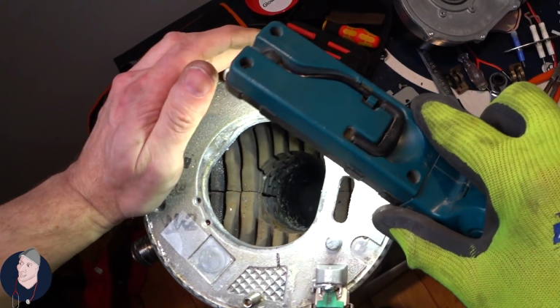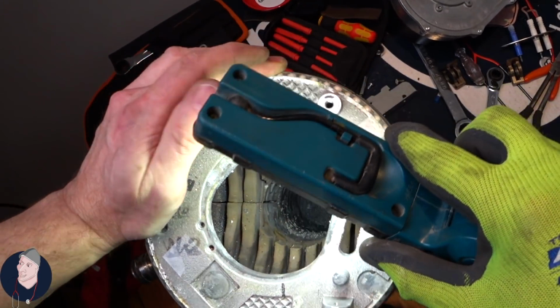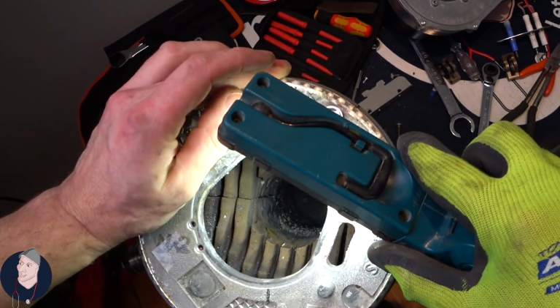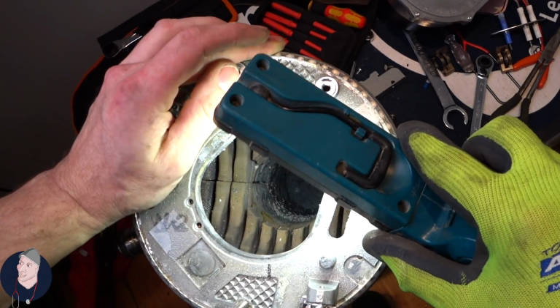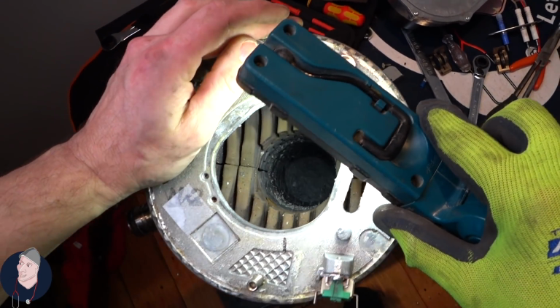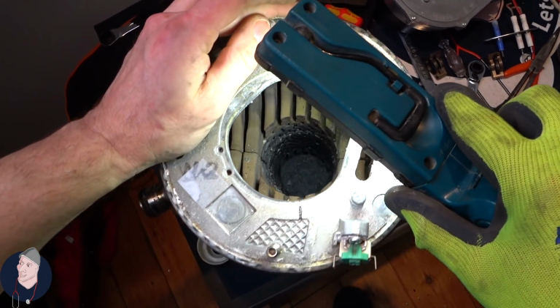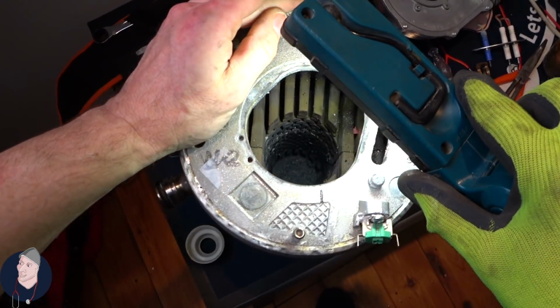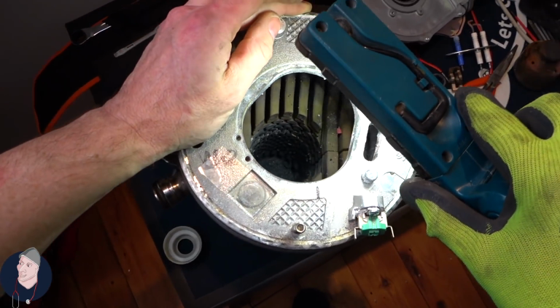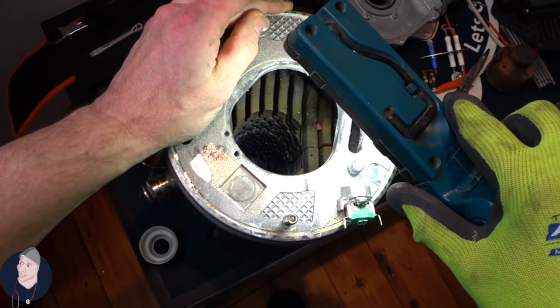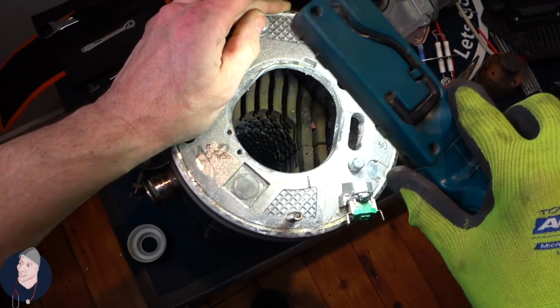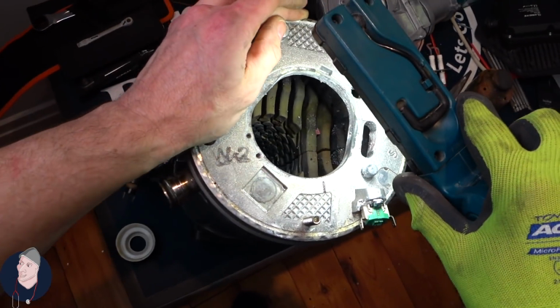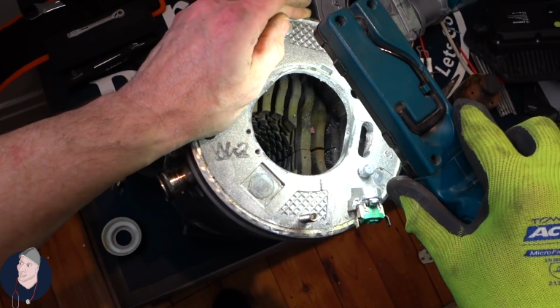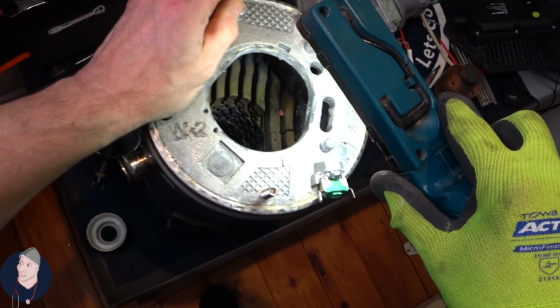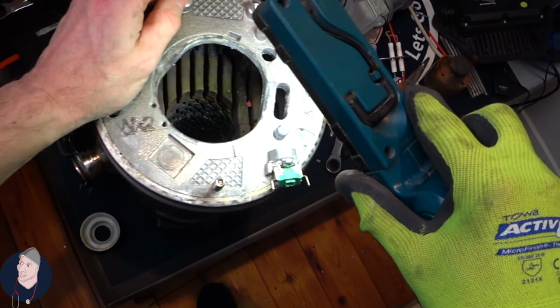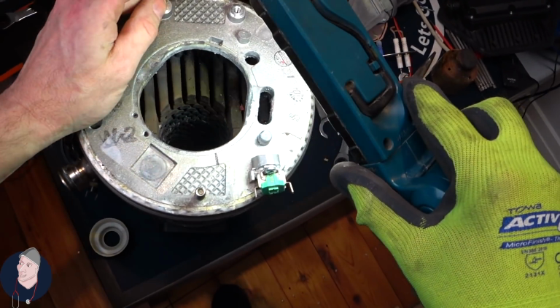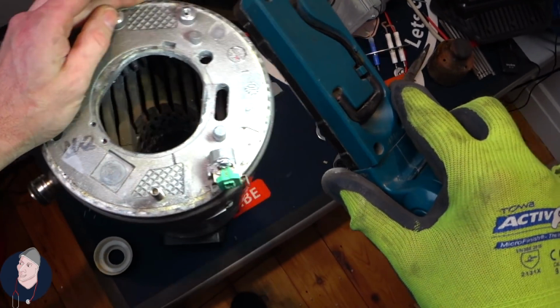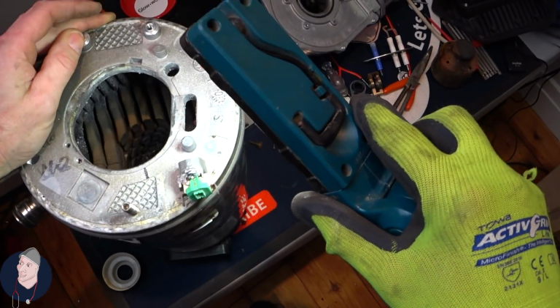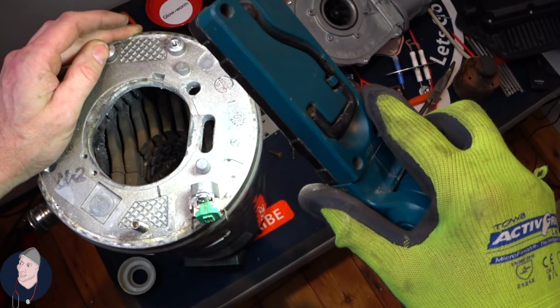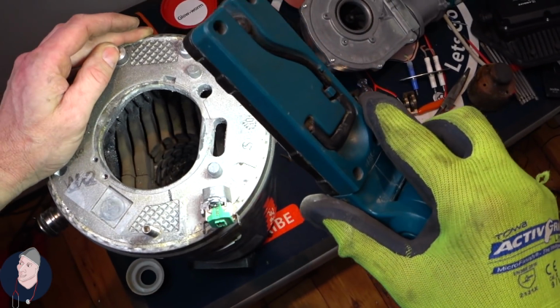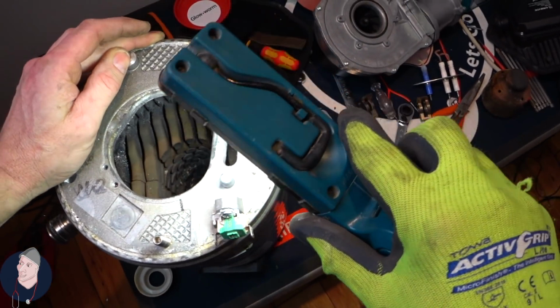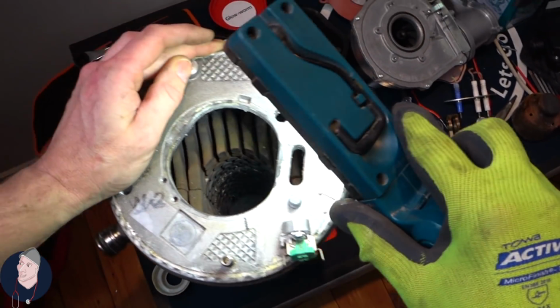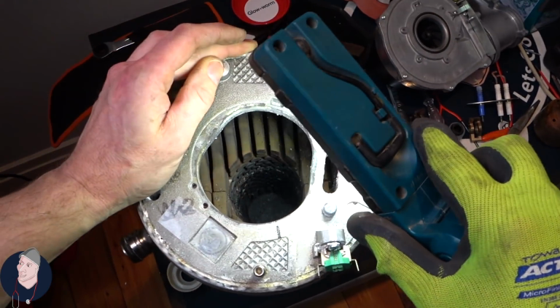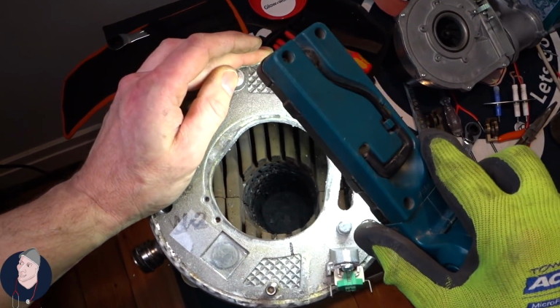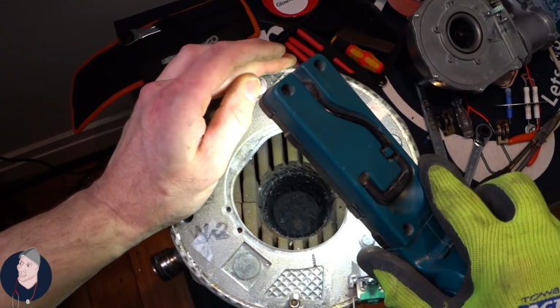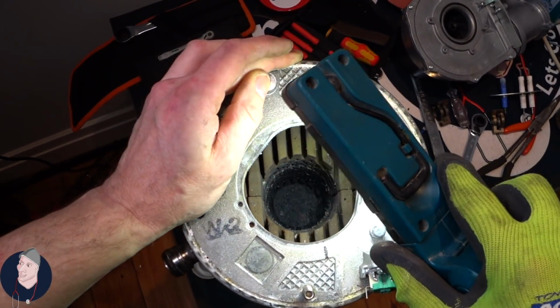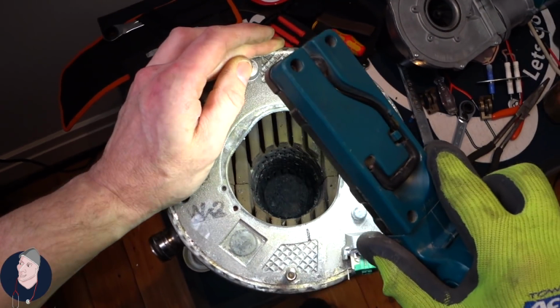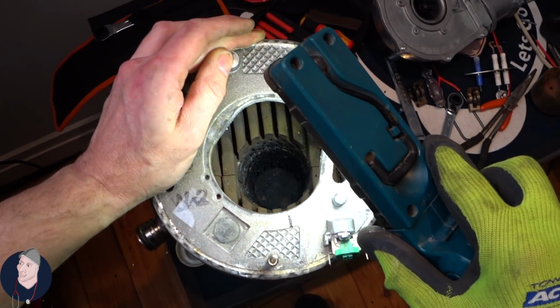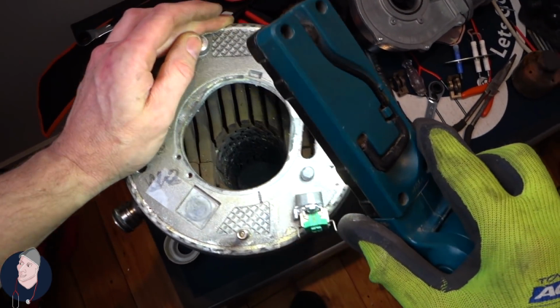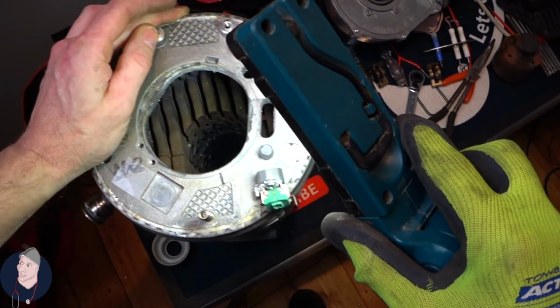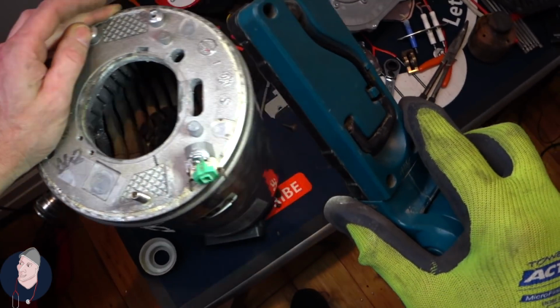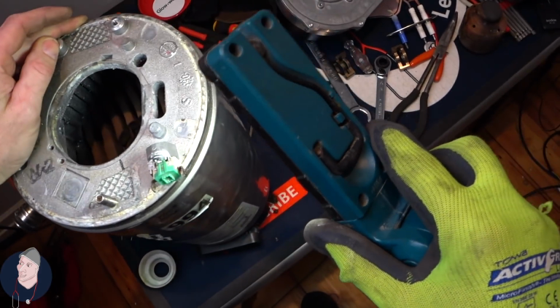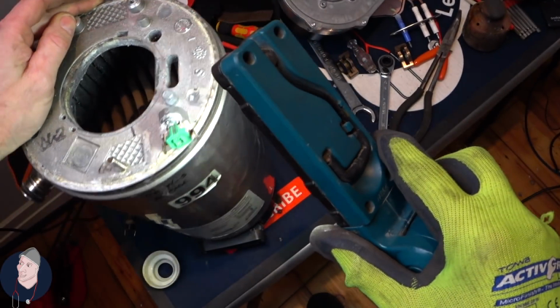Now it's on the bench you can probably see a little bit better all of the crap that's accumulated at the bottom — all of the years of neglect. Not actually much to do with the boiler itself, more to do with lack of servicing and the fact that these are quite difficult to service.